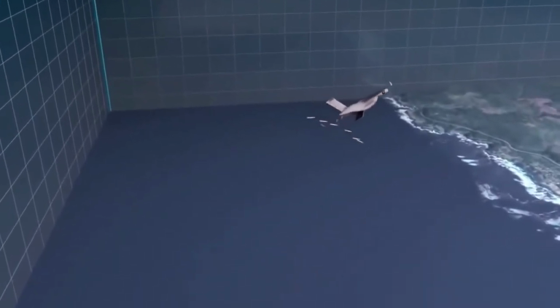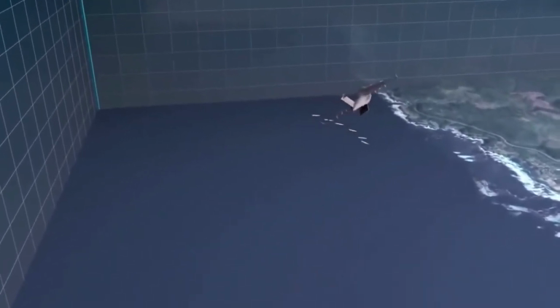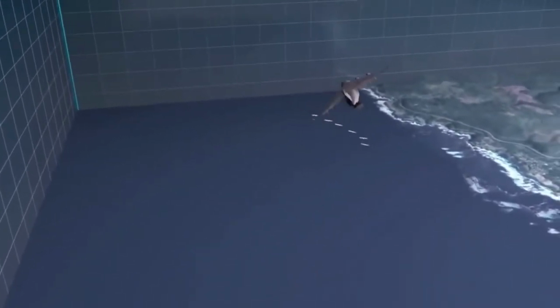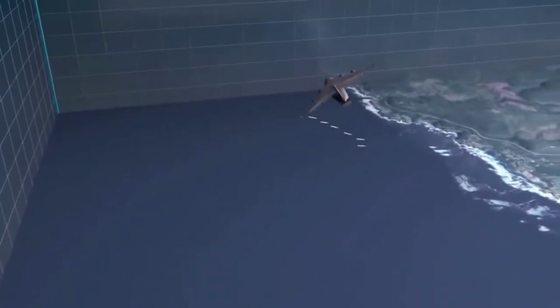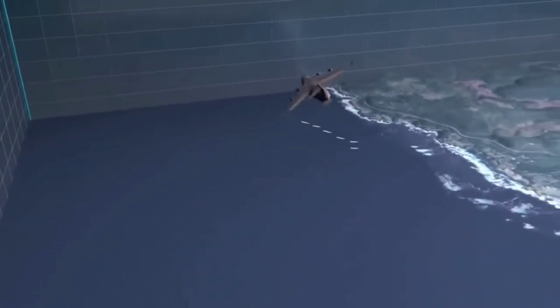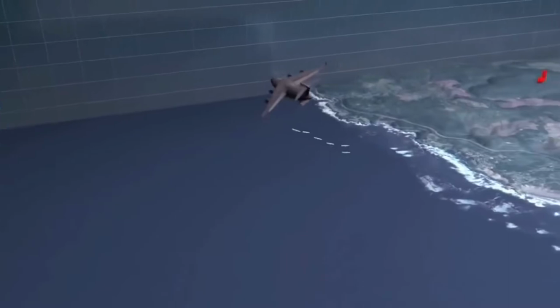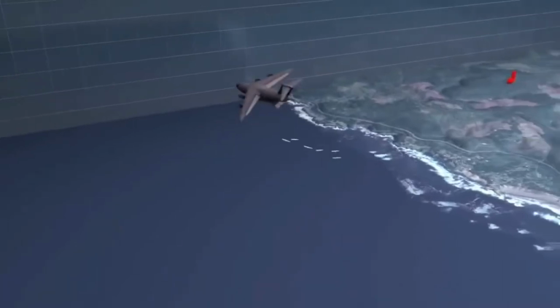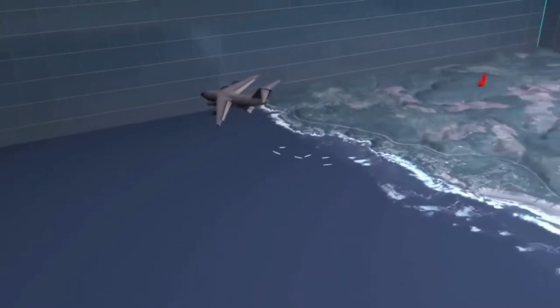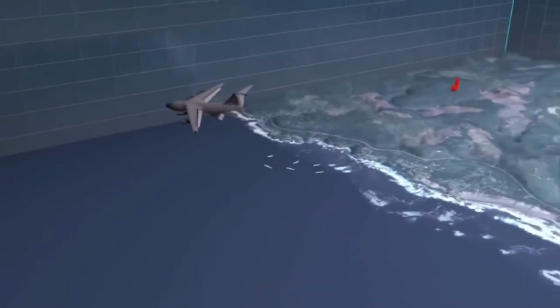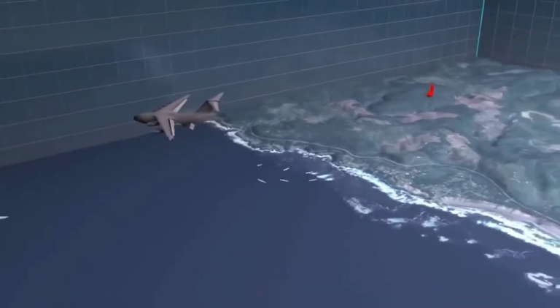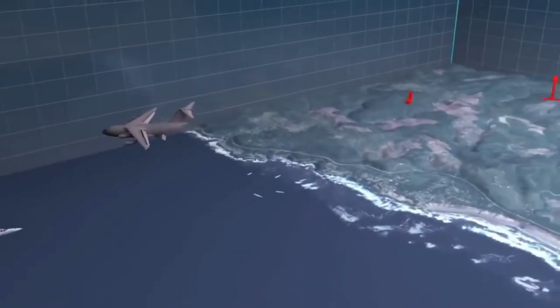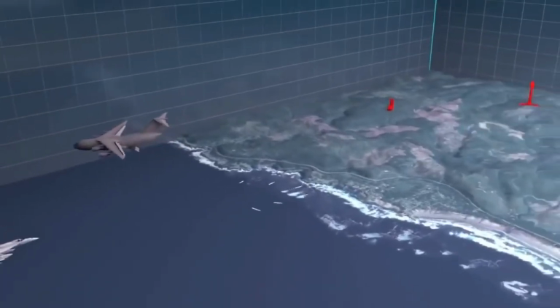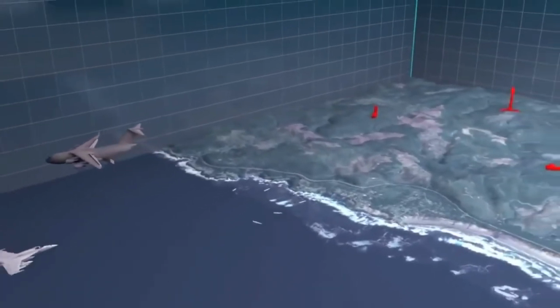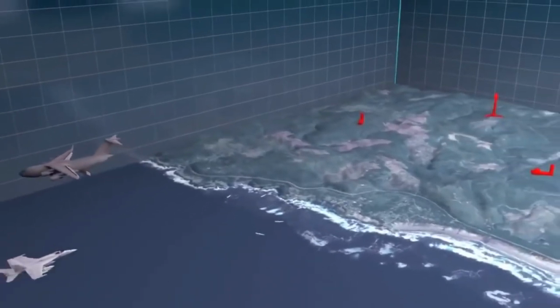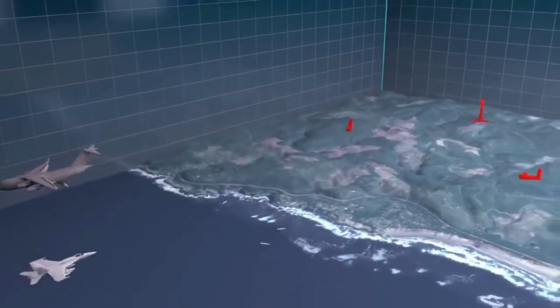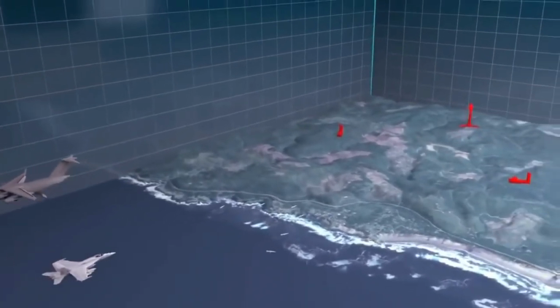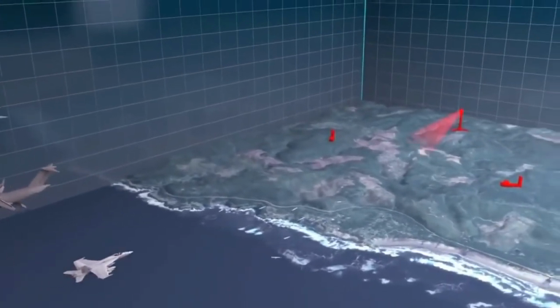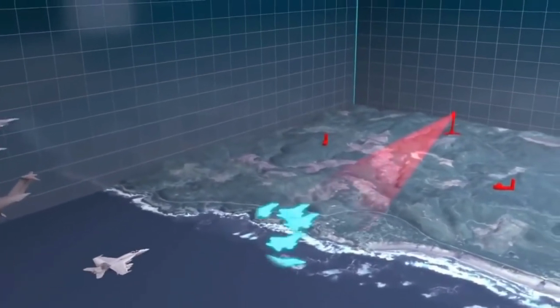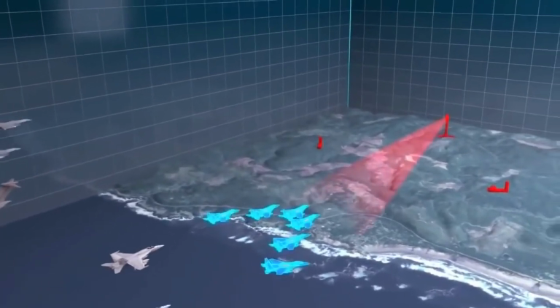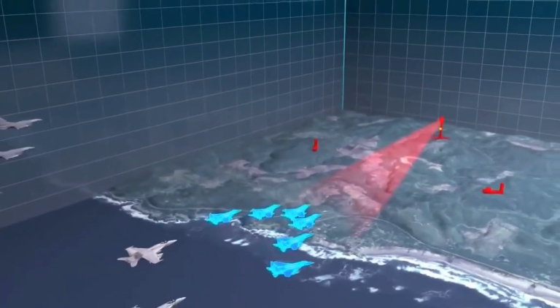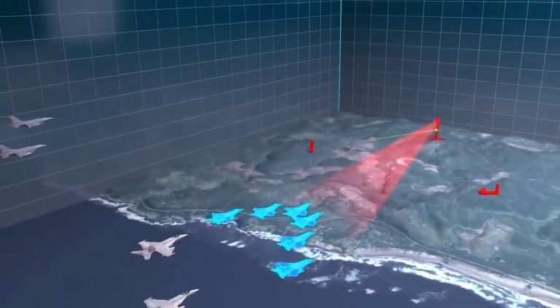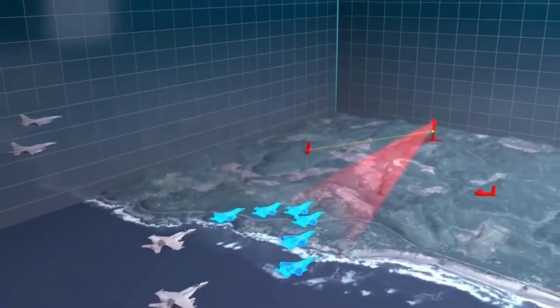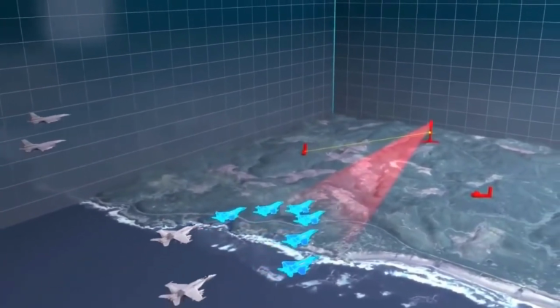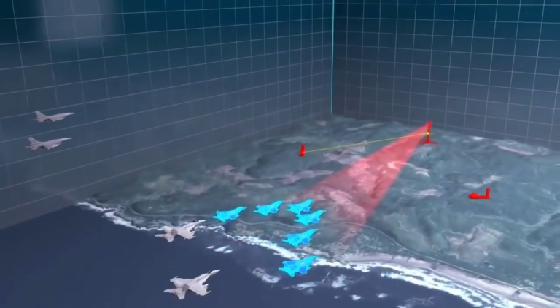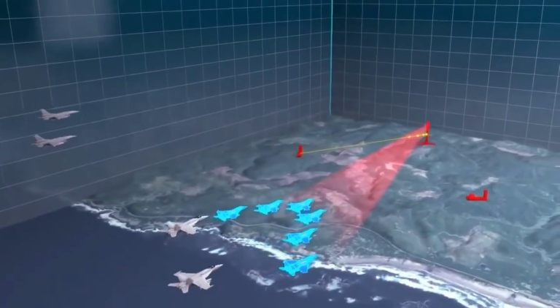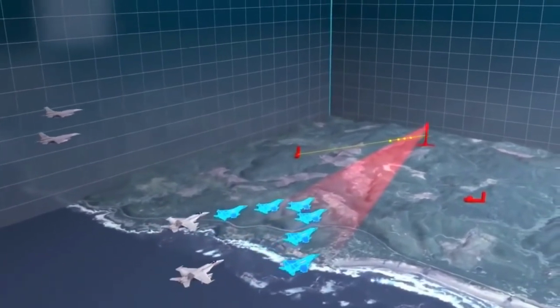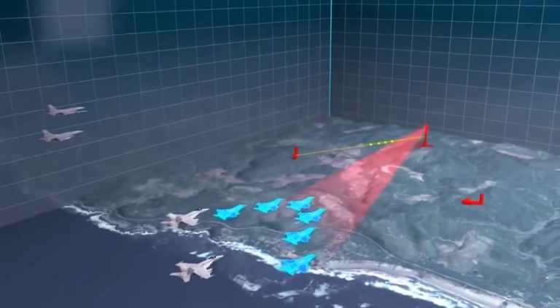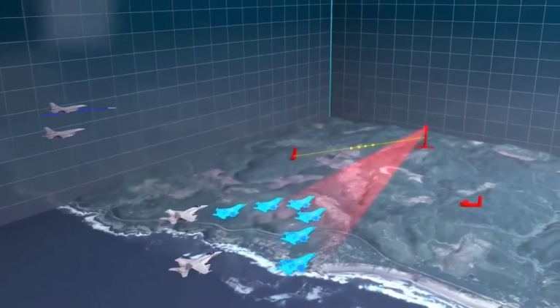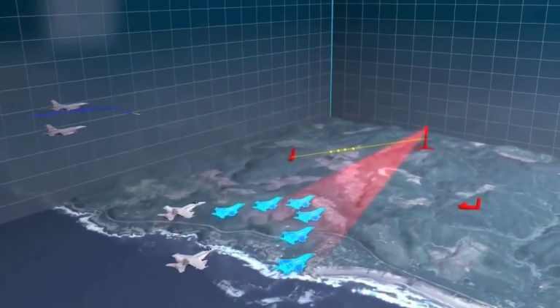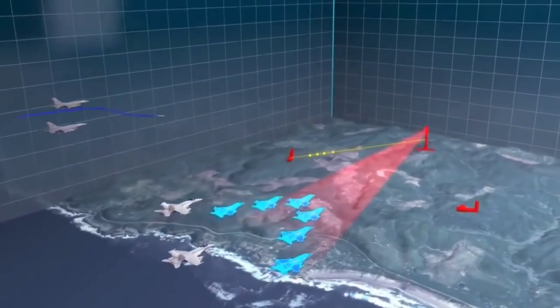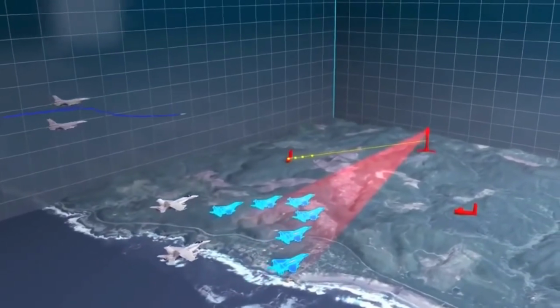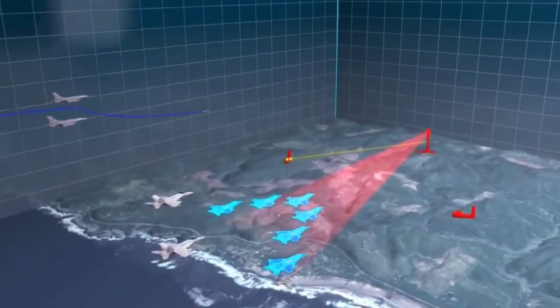During AMDEX, units develop and exercise tactics, techniques, and procedures against simulated air, force protection, and missile threats.